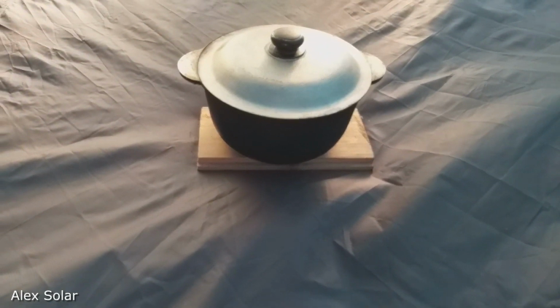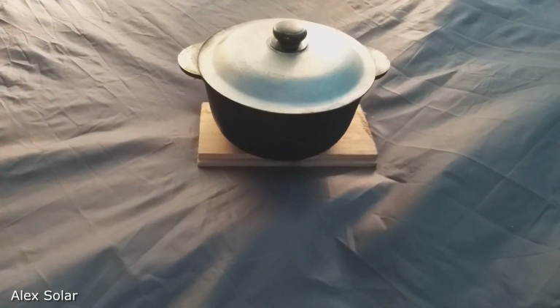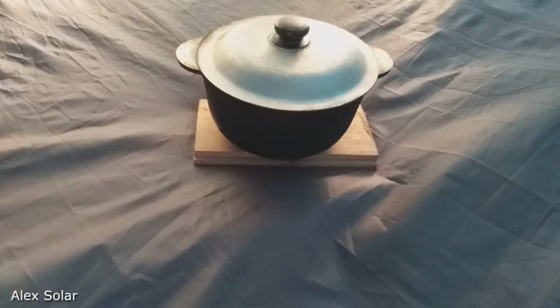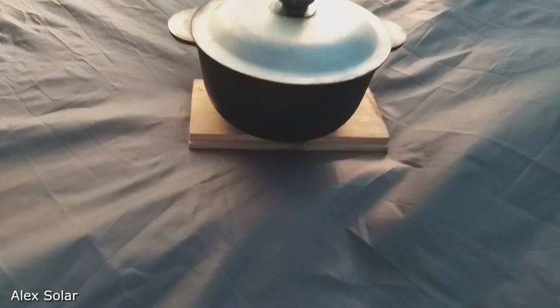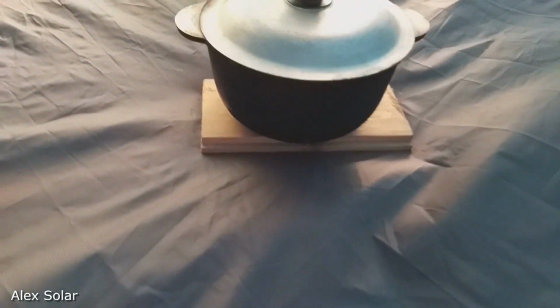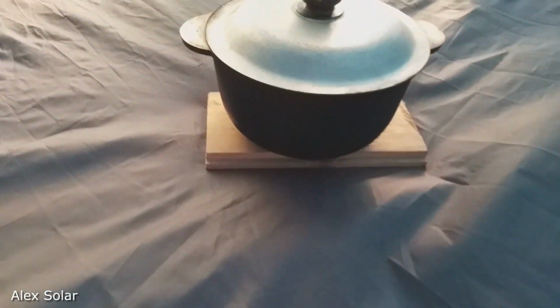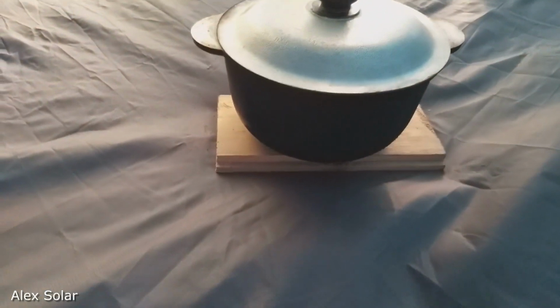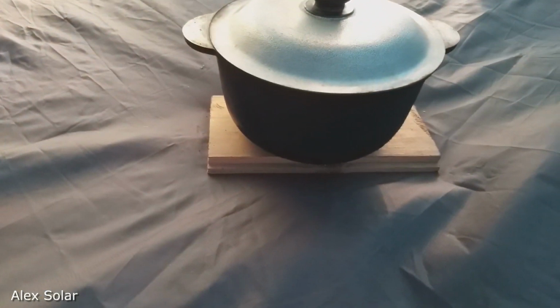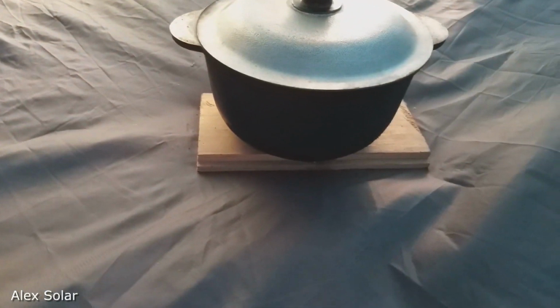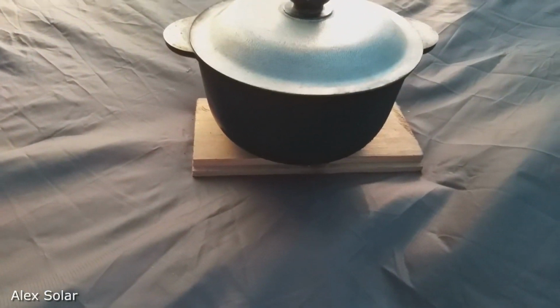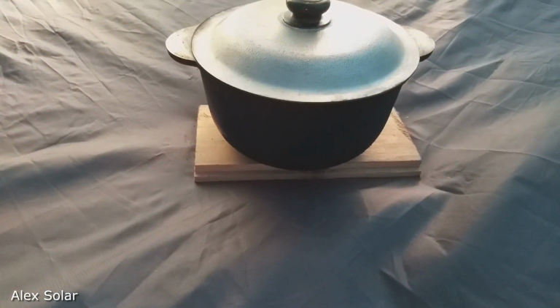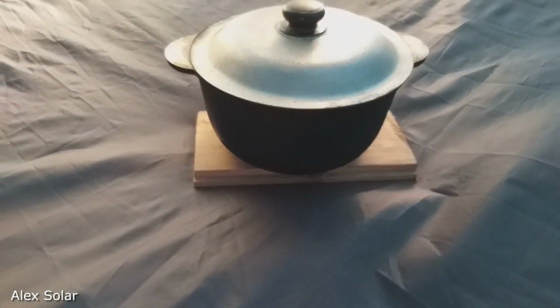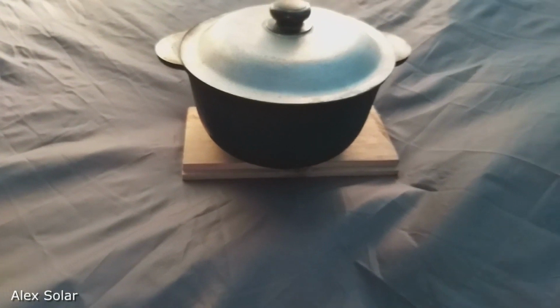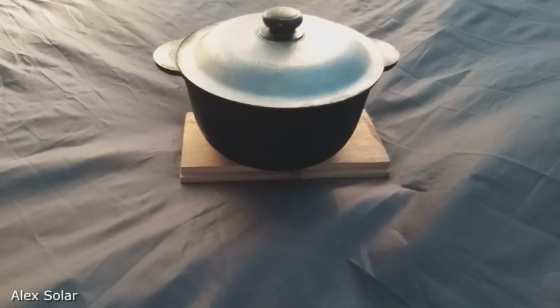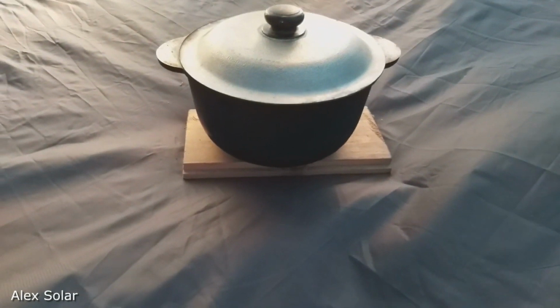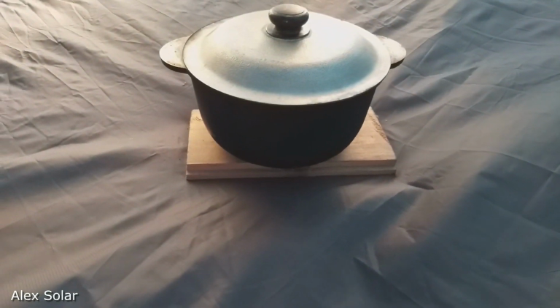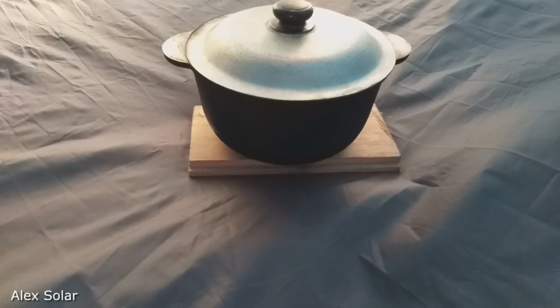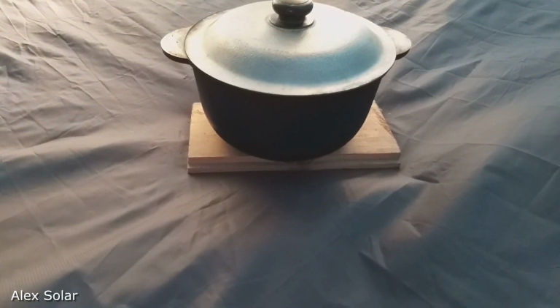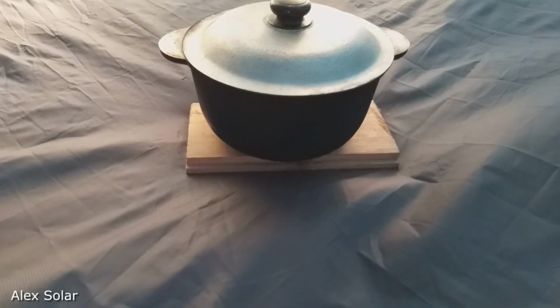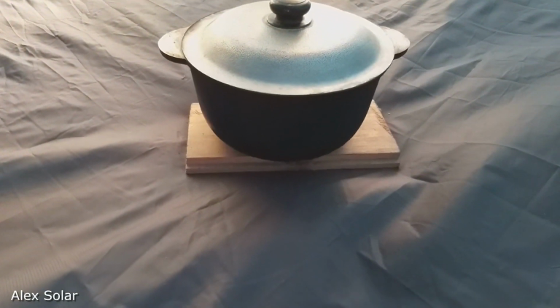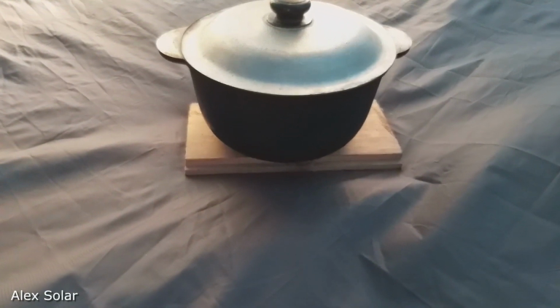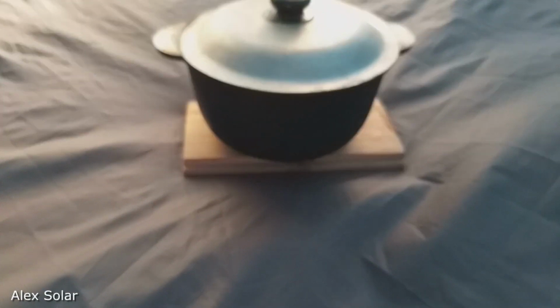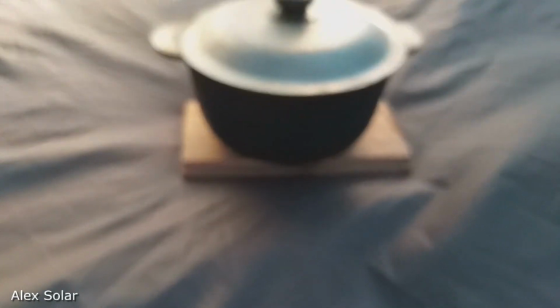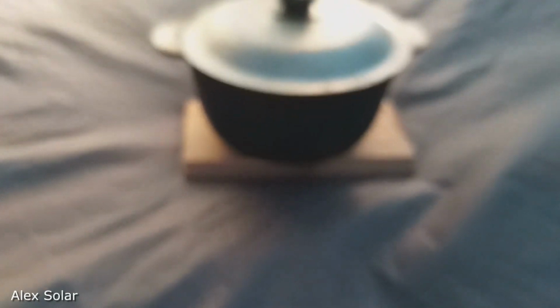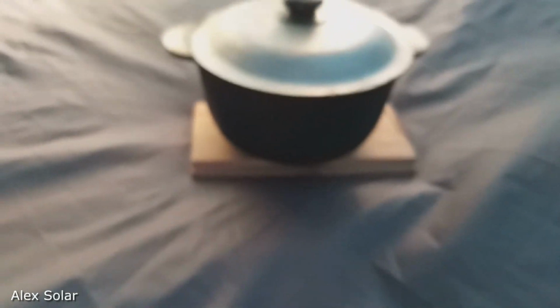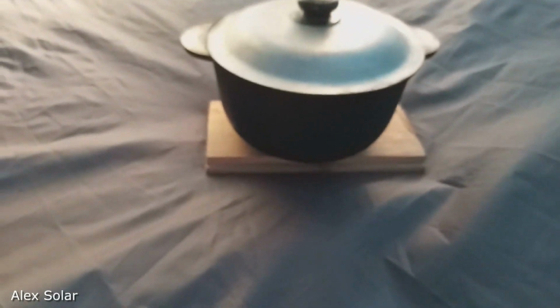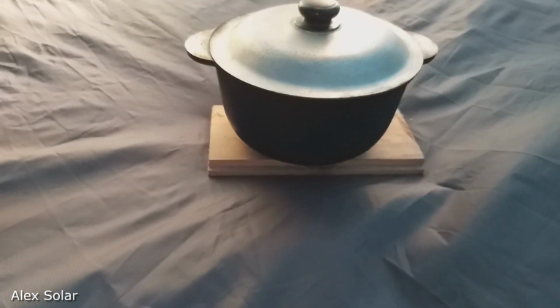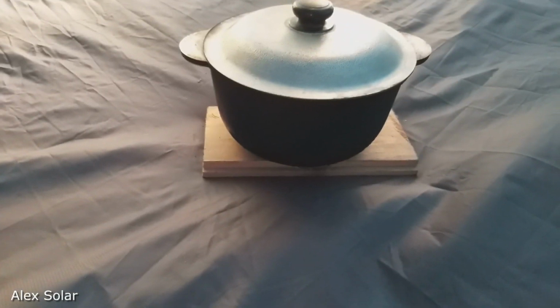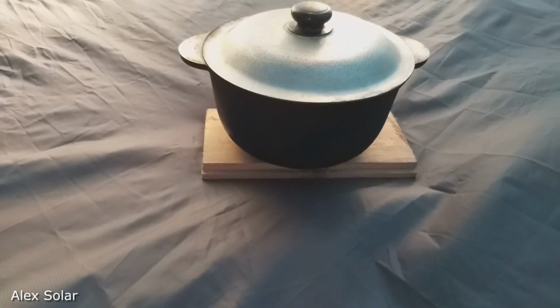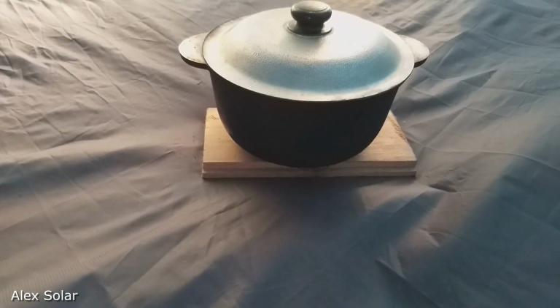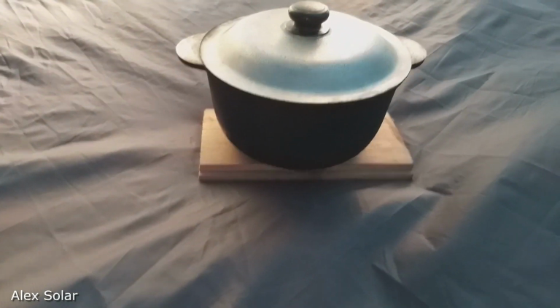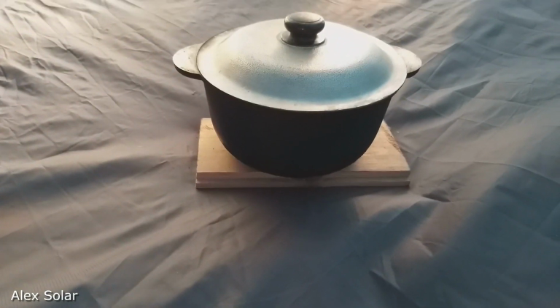The pot in the tent should be put on stone or metal to avoid burning the bottom of the tent.